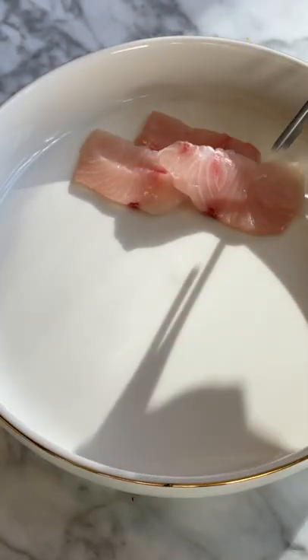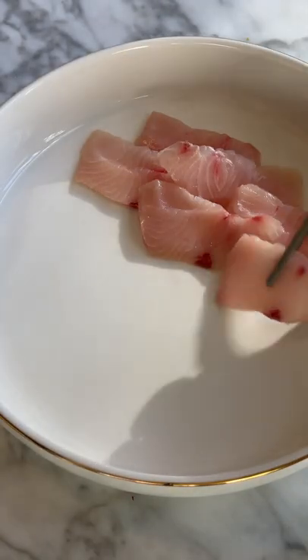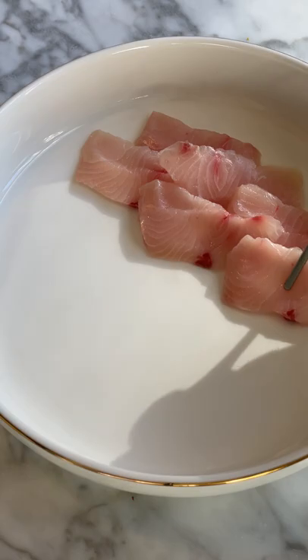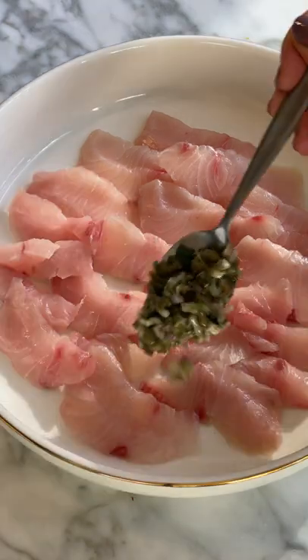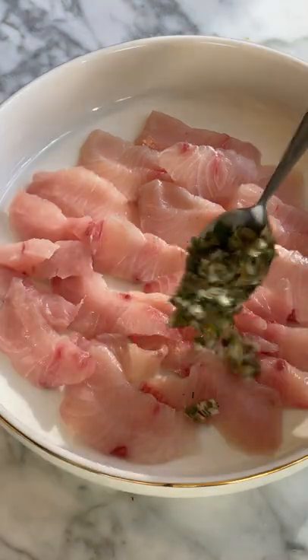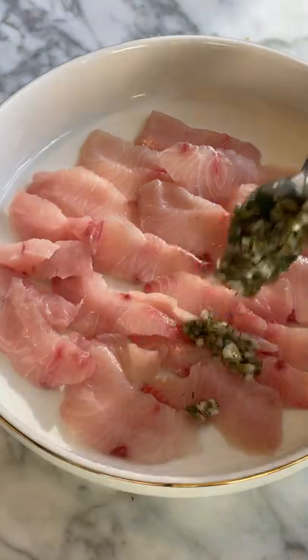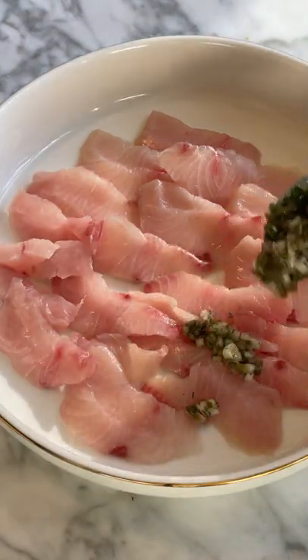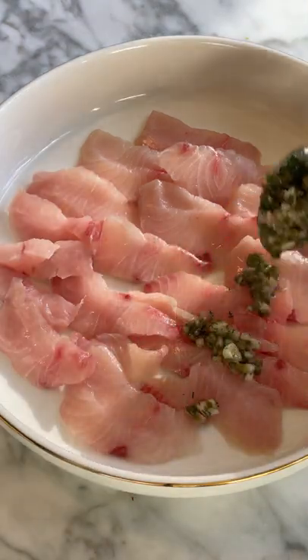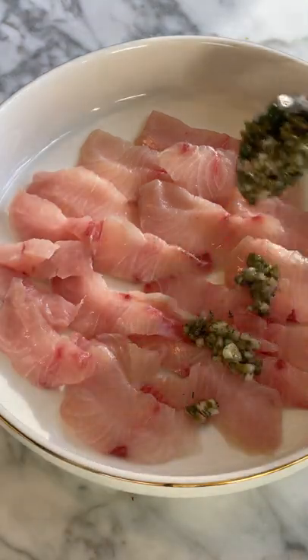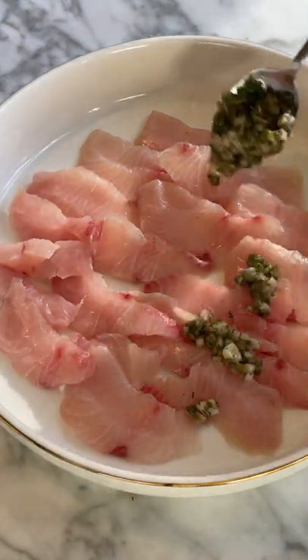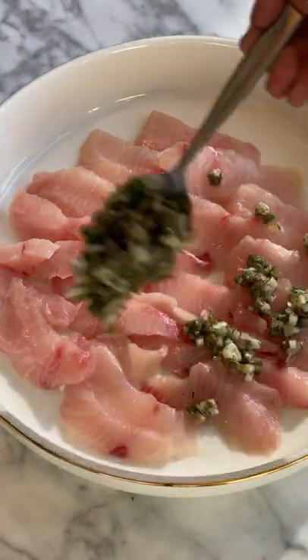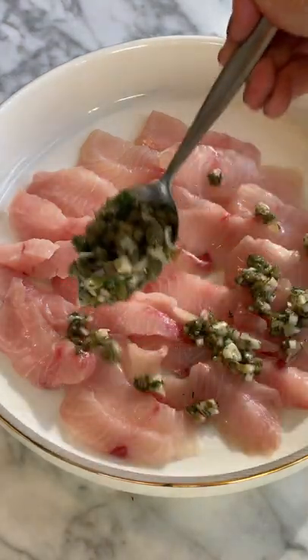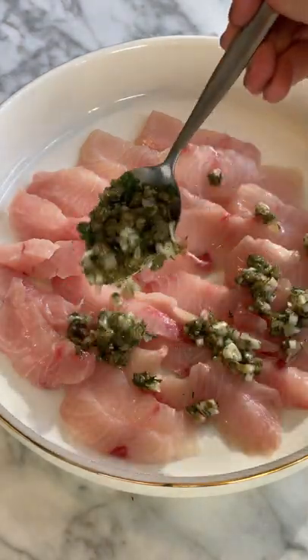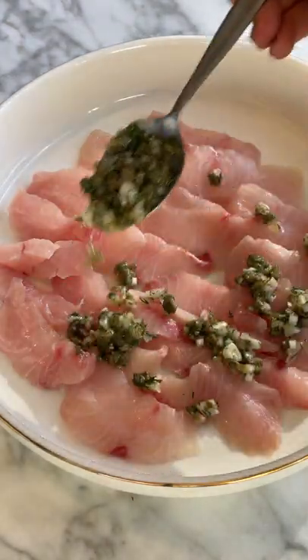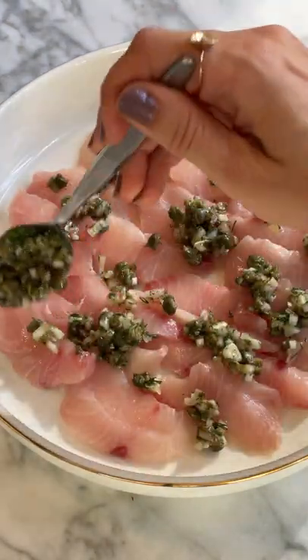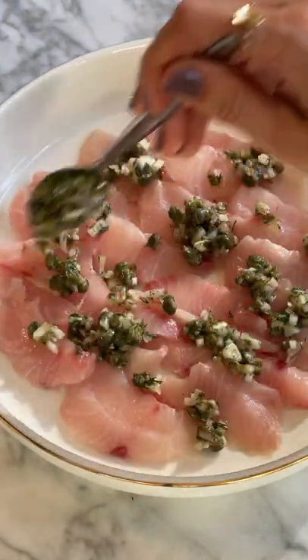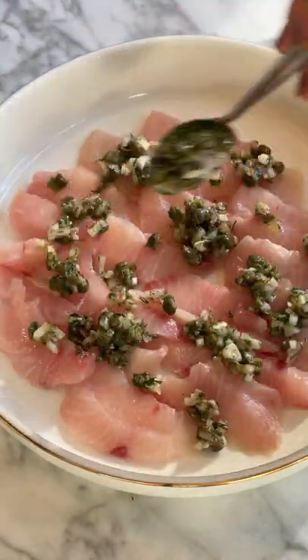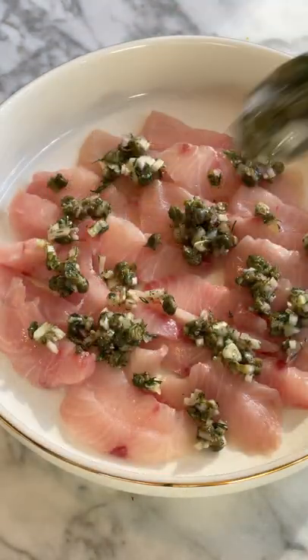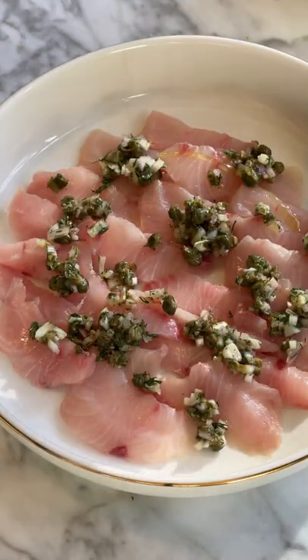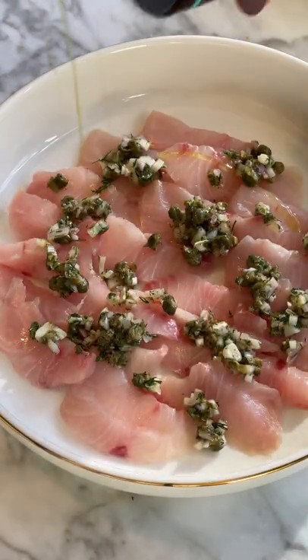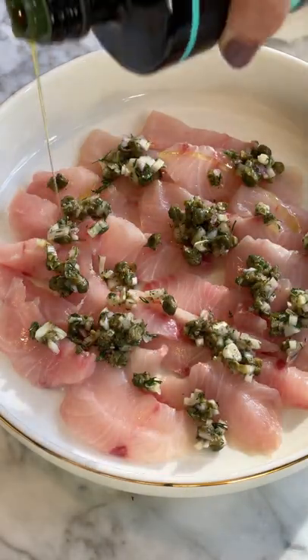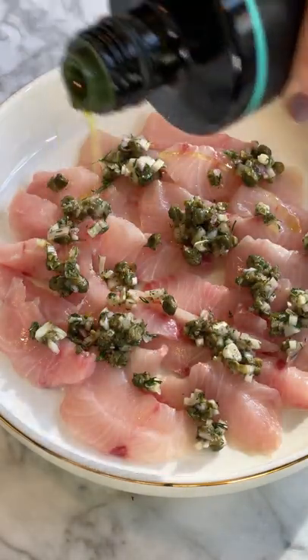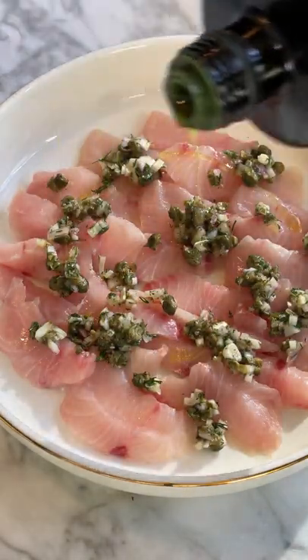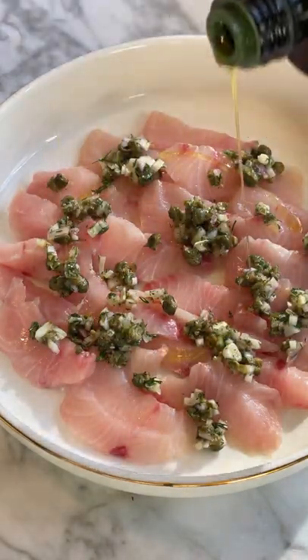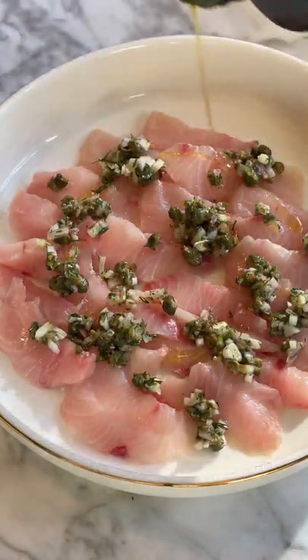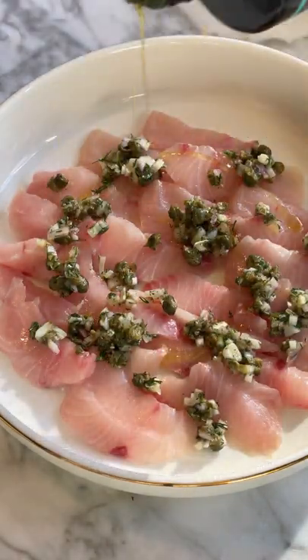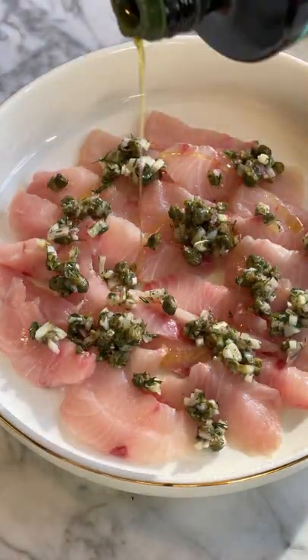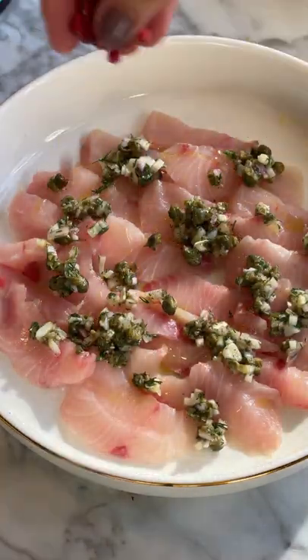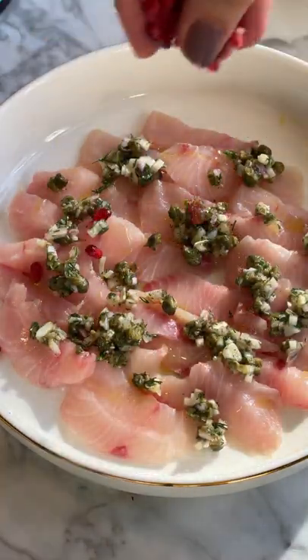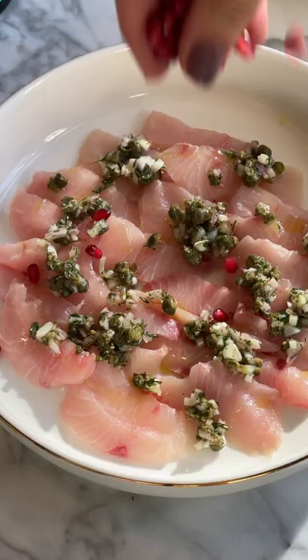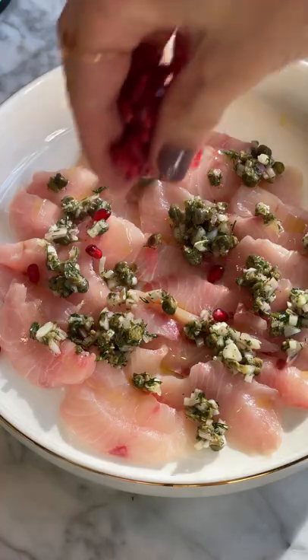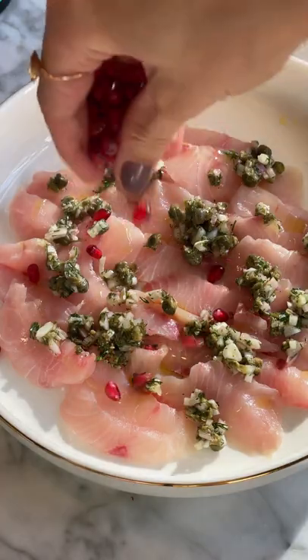Arrange kingfish on a serving platter, top with dressing, dill sprigs, olive oil and pomegranate seeds.